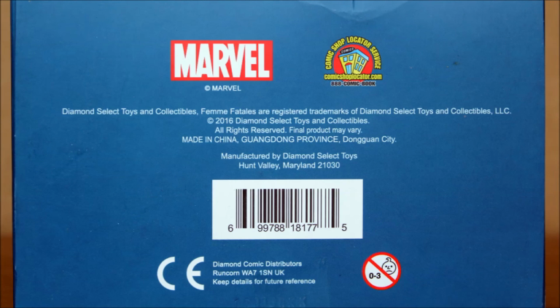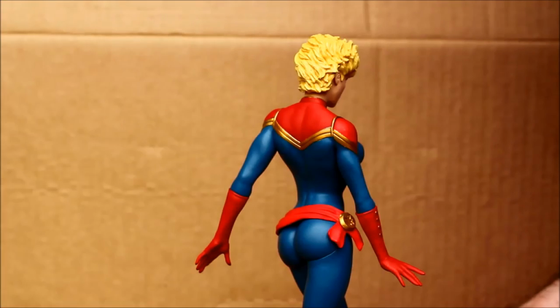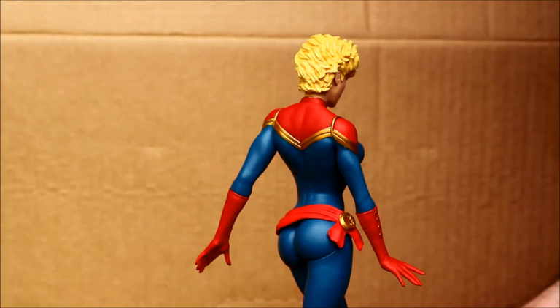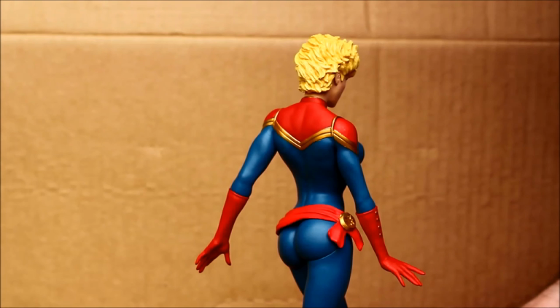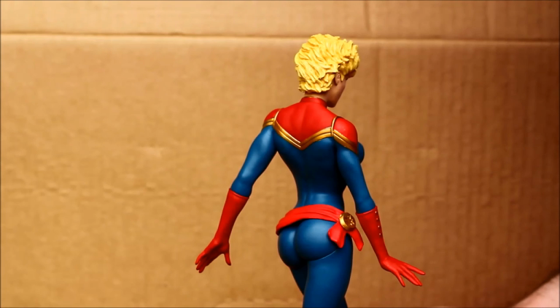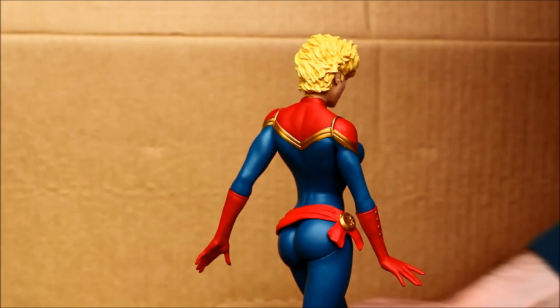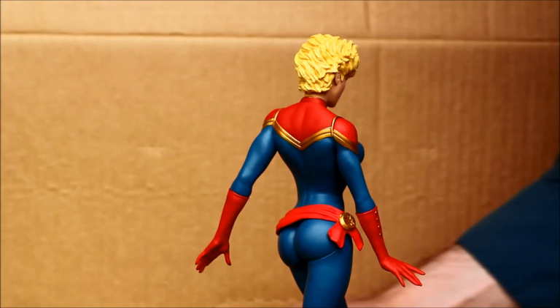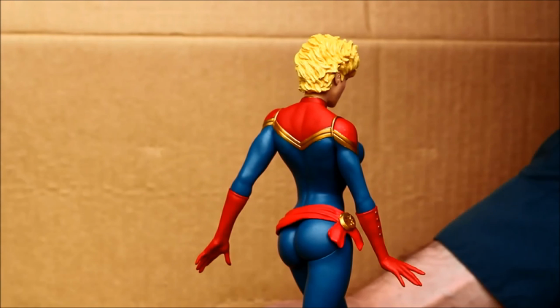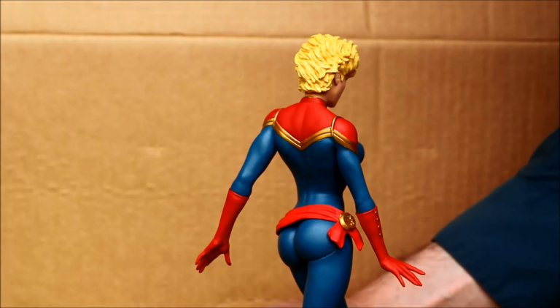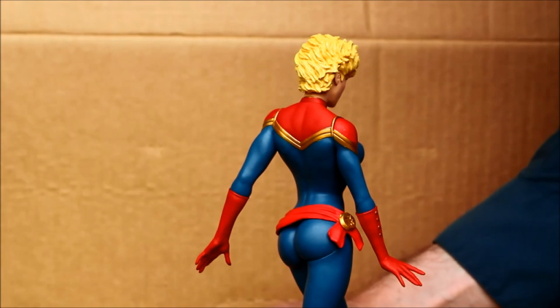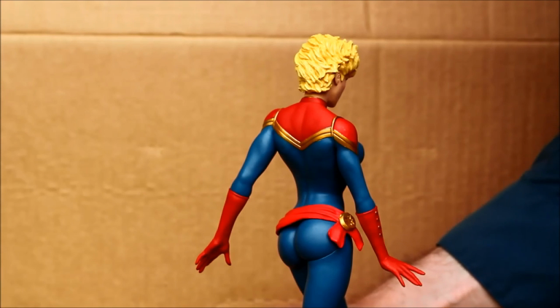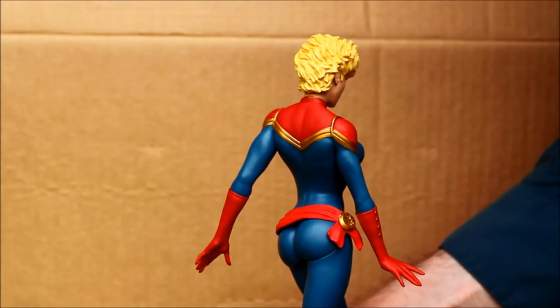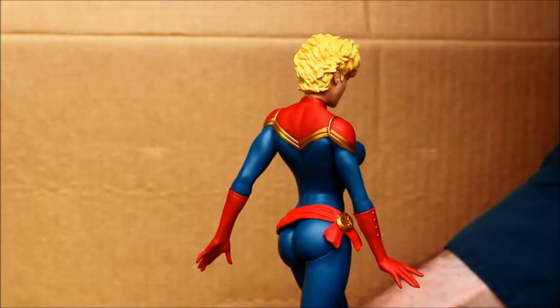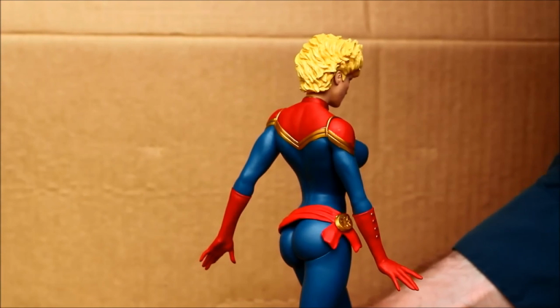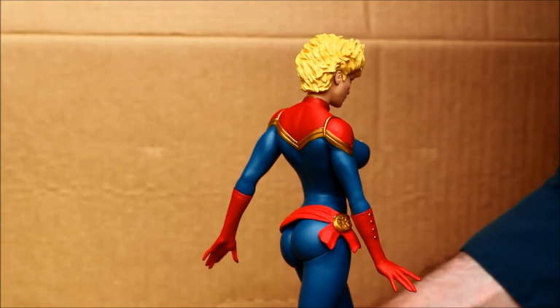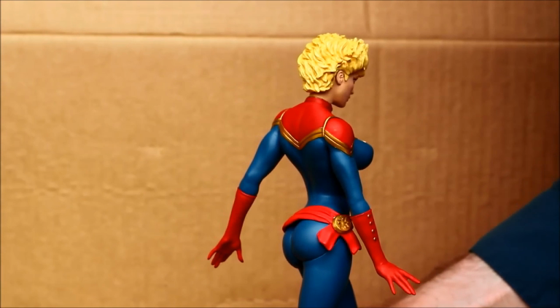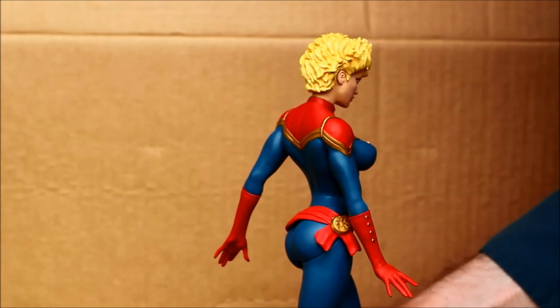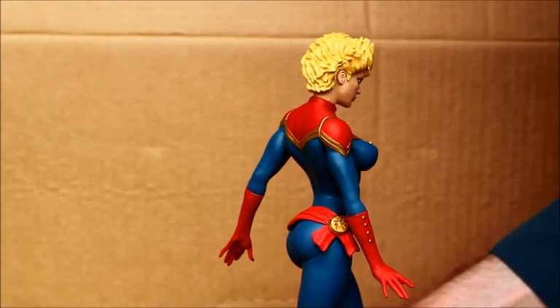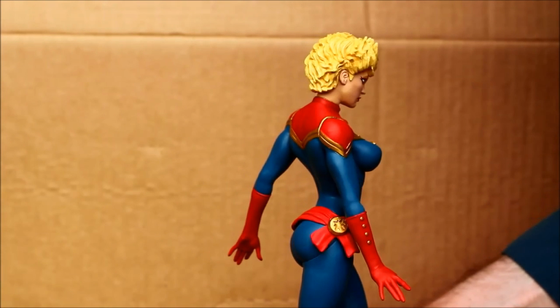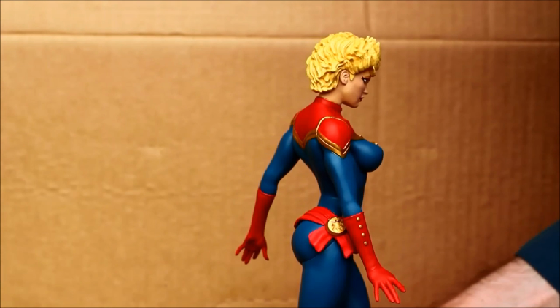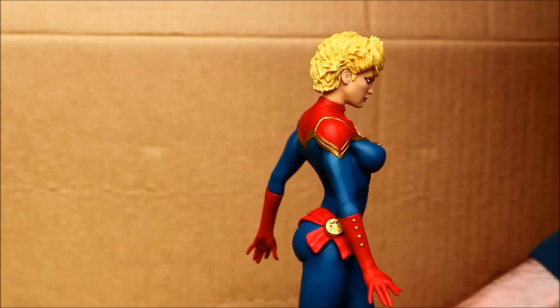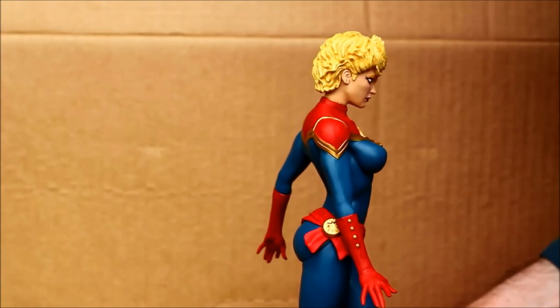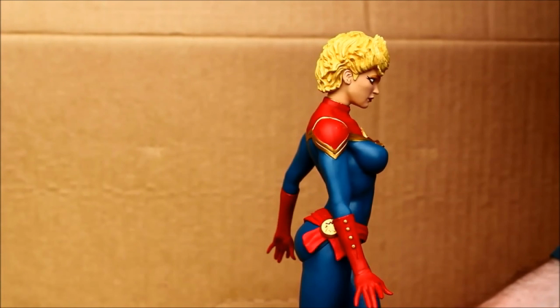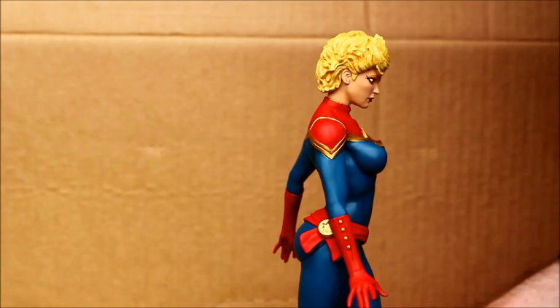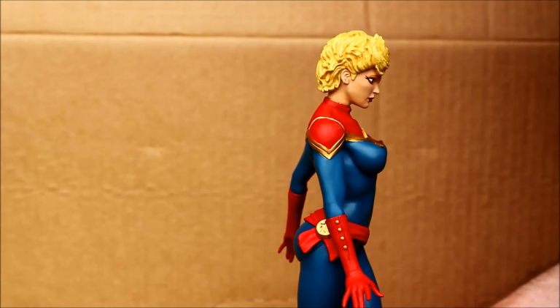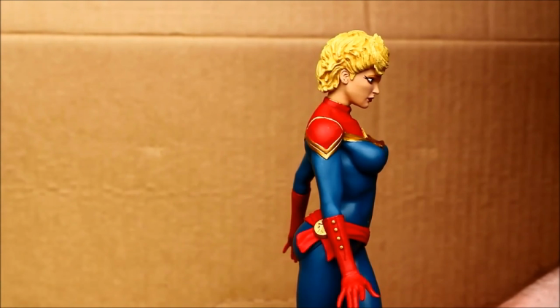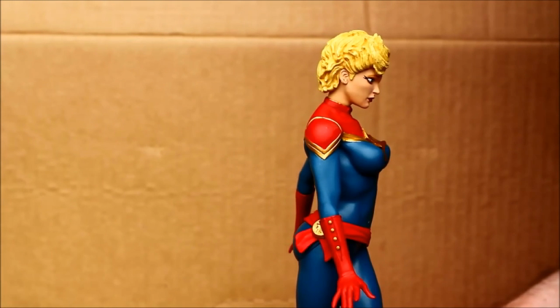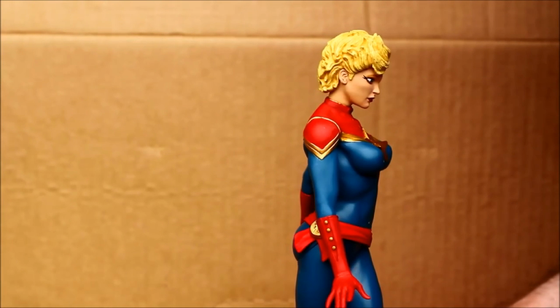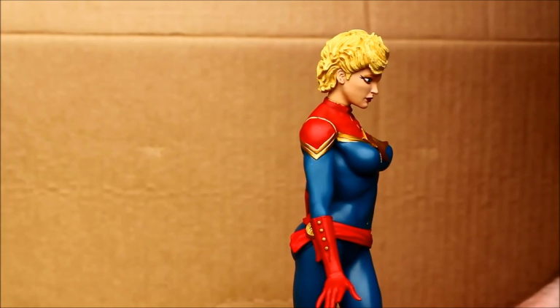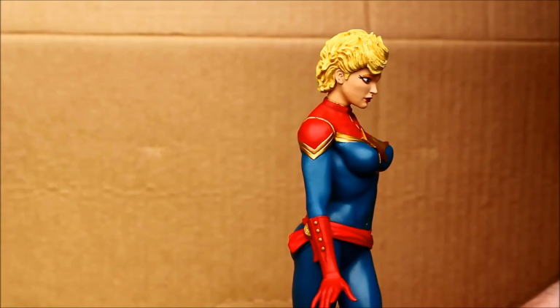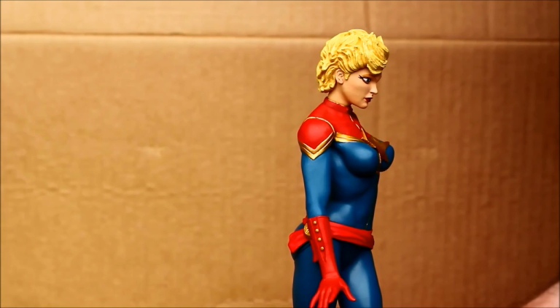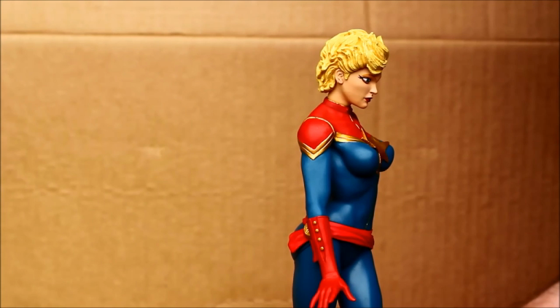All righty. This is Heisenberg, hoping you enjoy your Diamond Select Toys Captain Marvel statue.